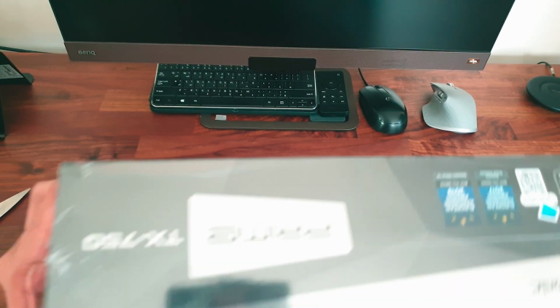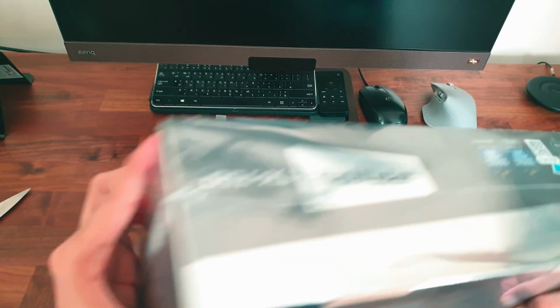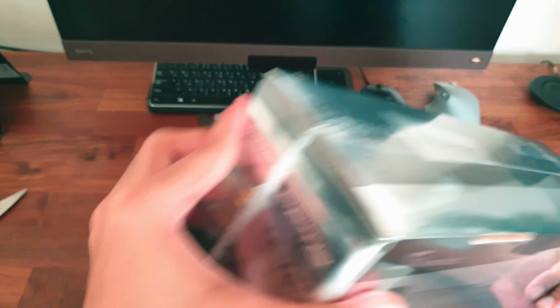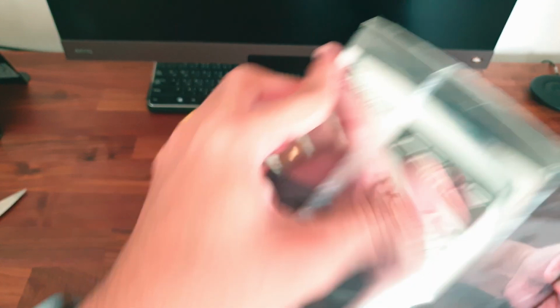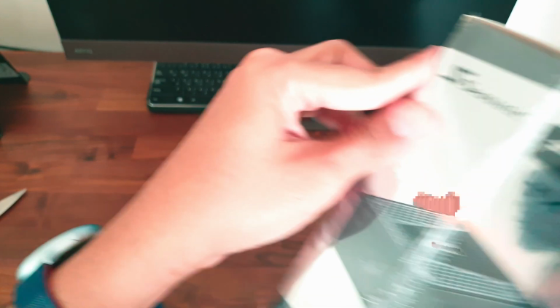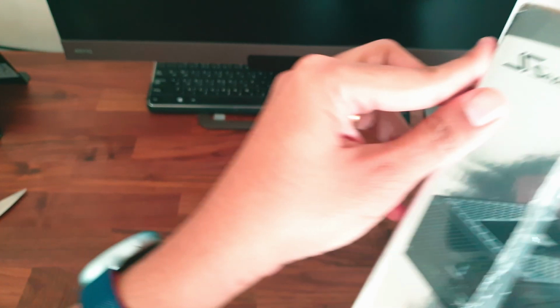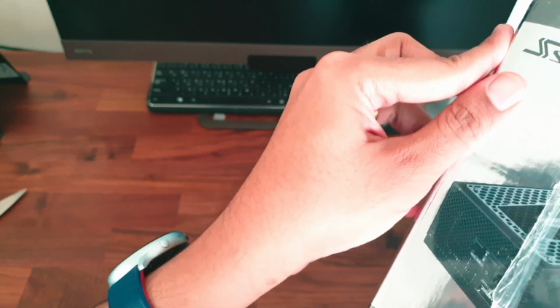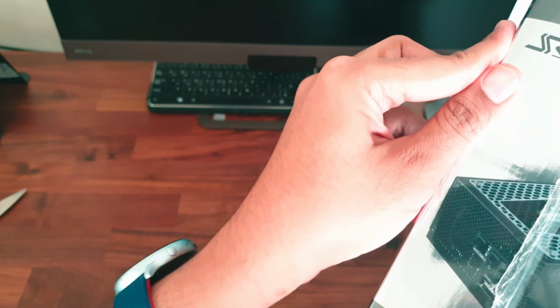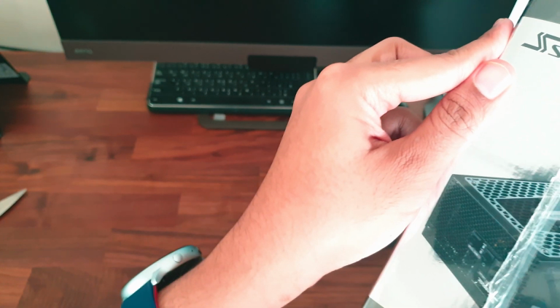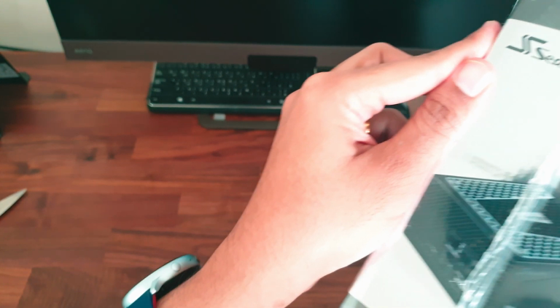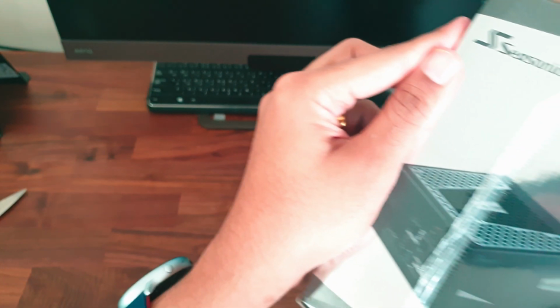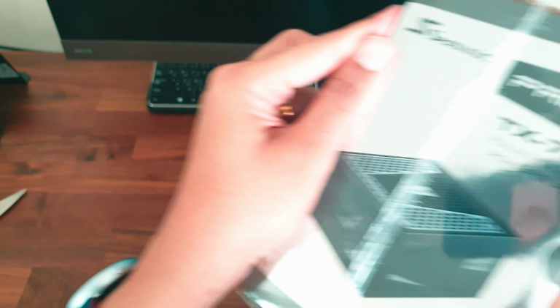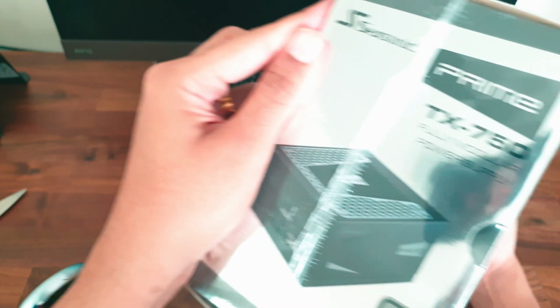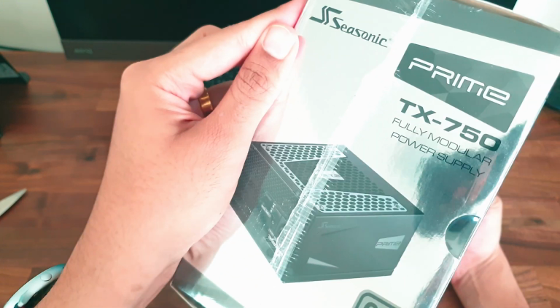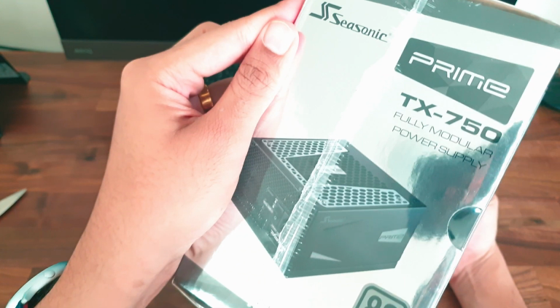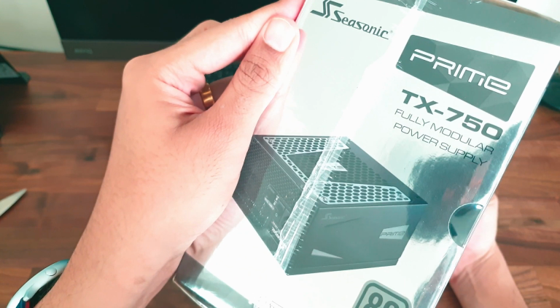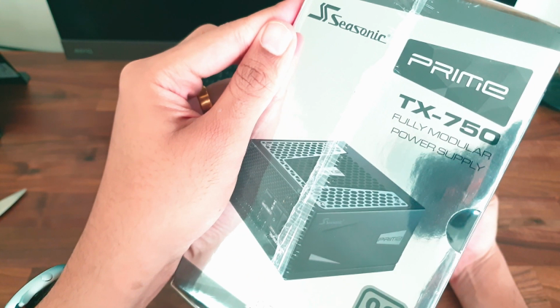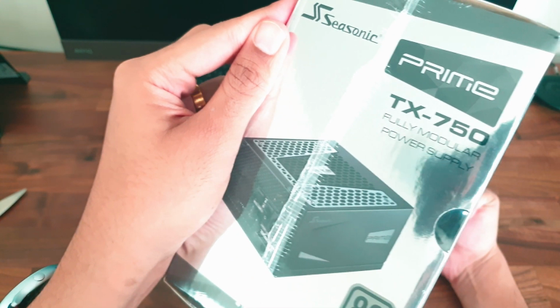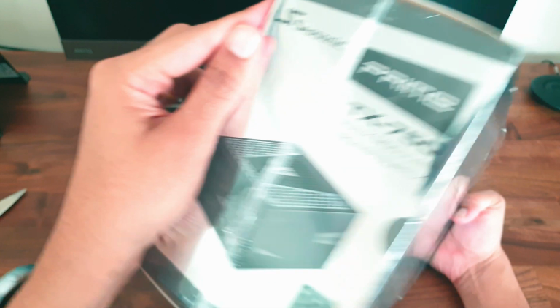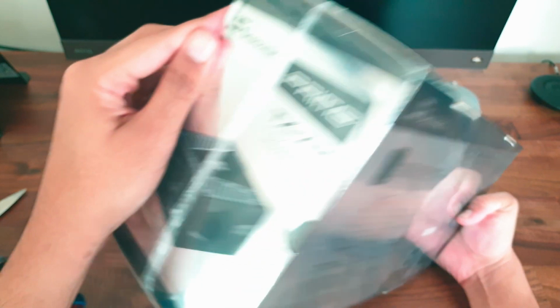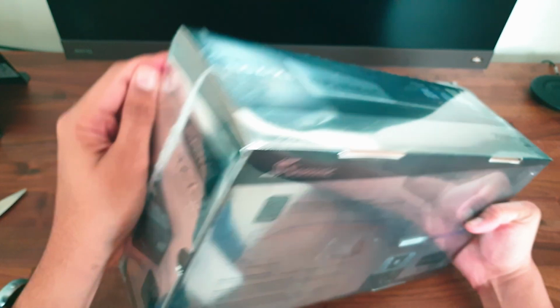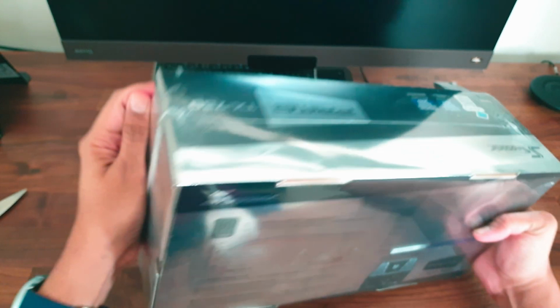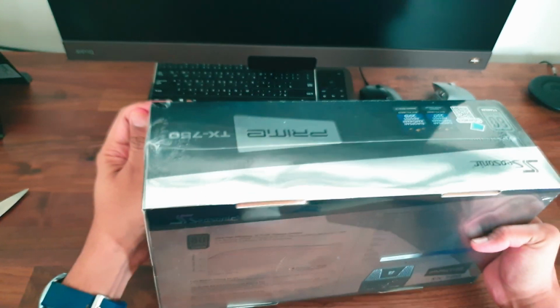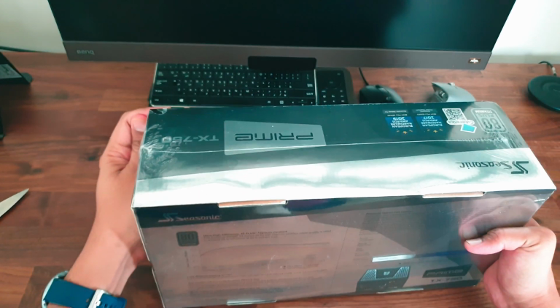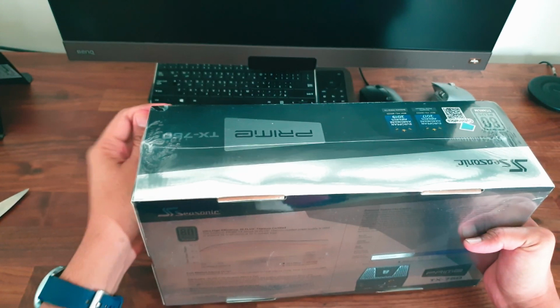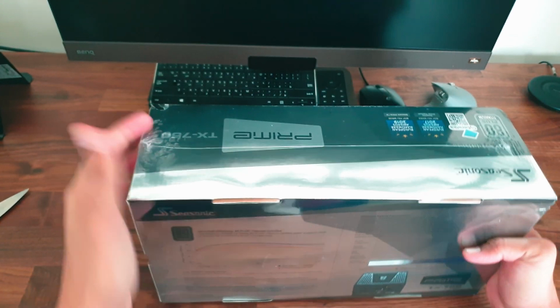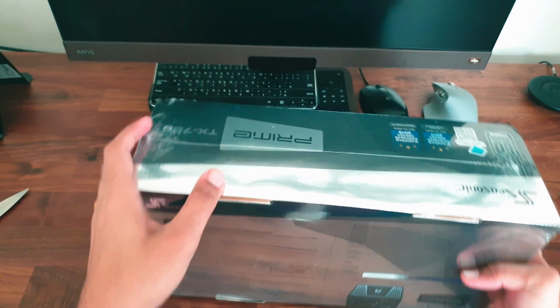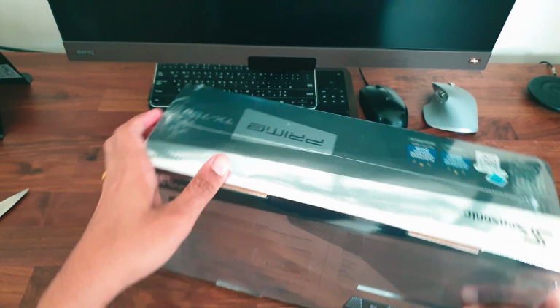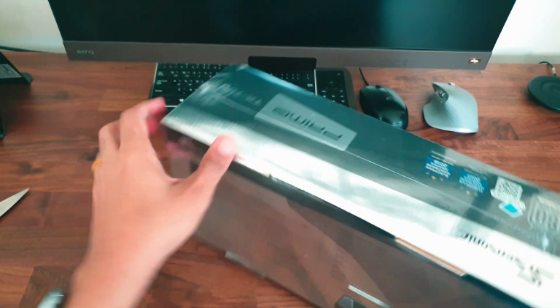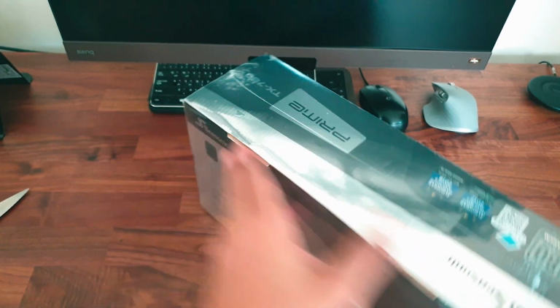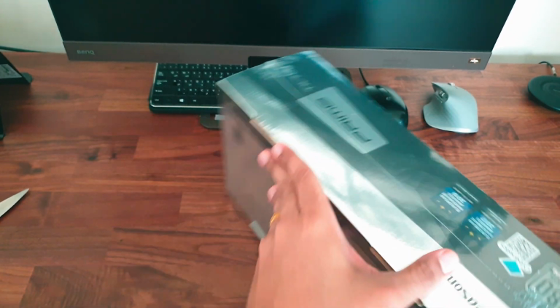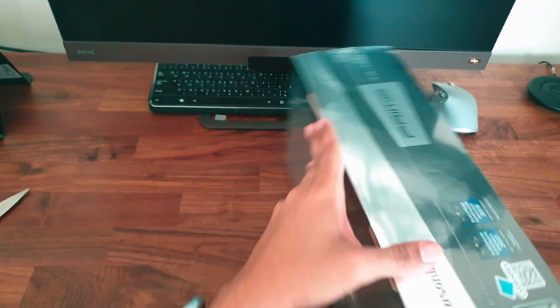That's pretty much what's written on the box. Now let's move on to opening it — I'll use my trusted IKEA knife.